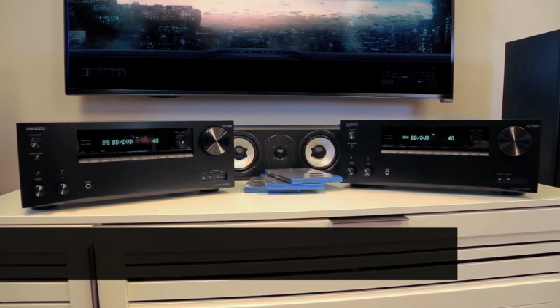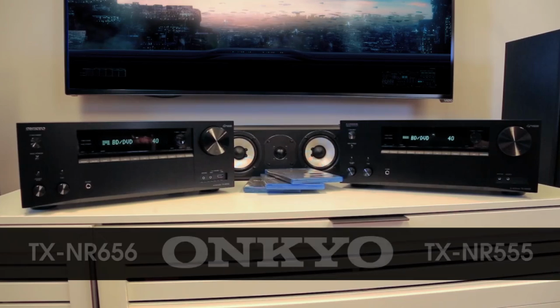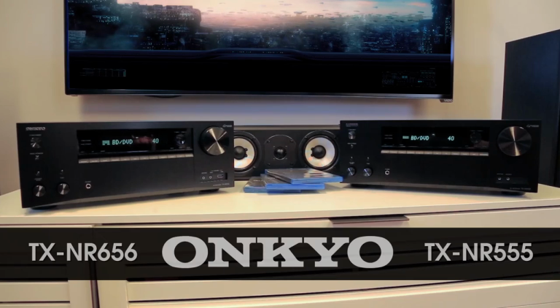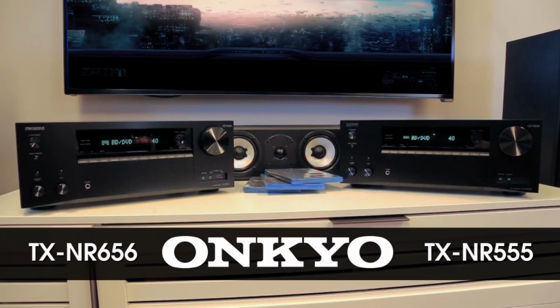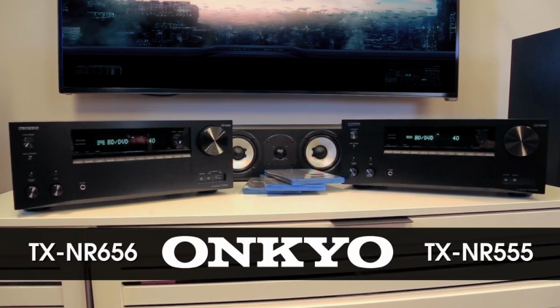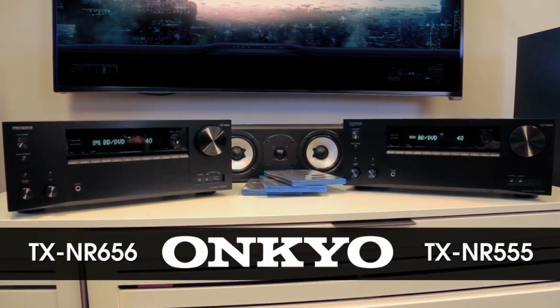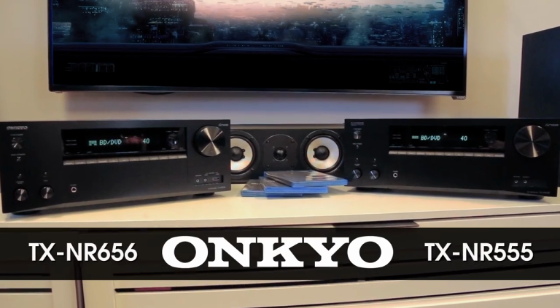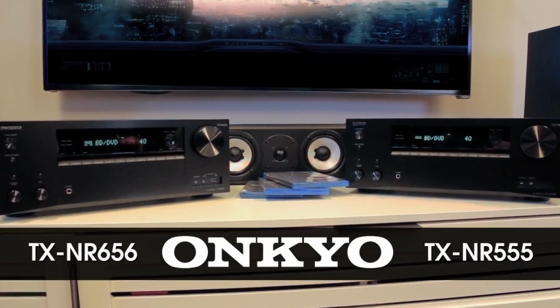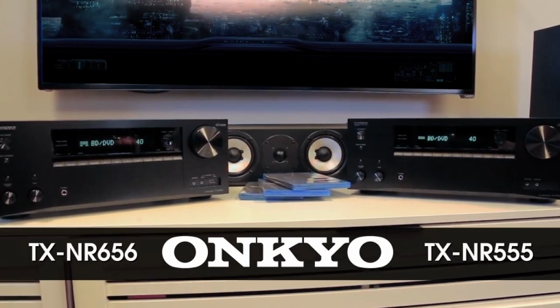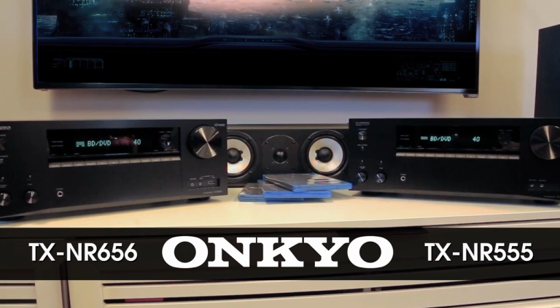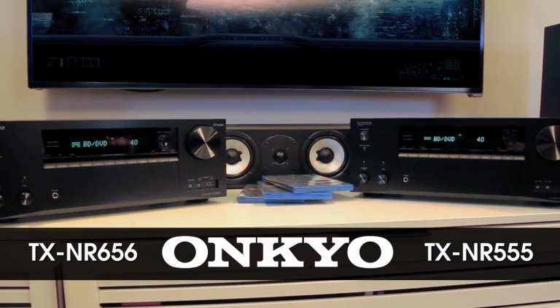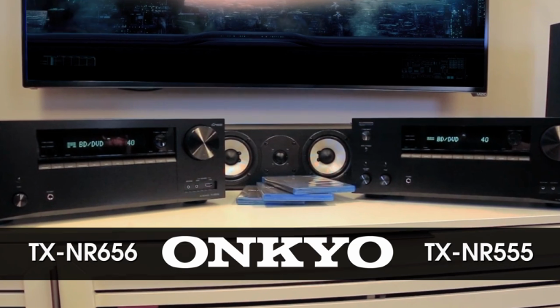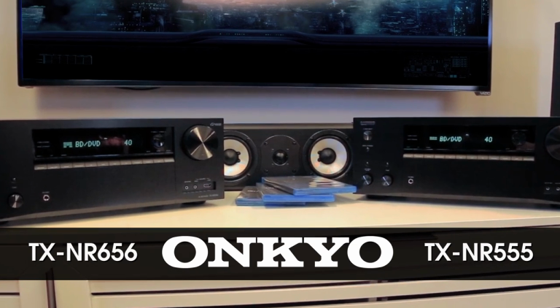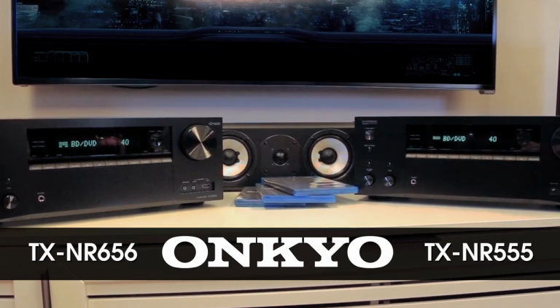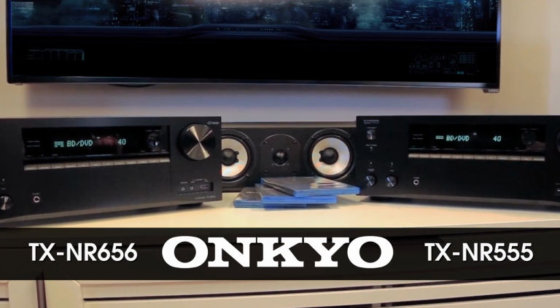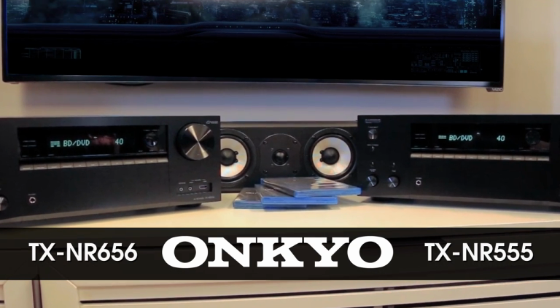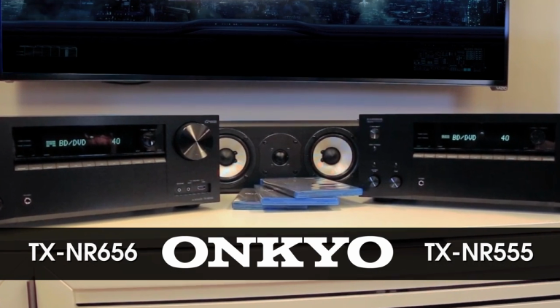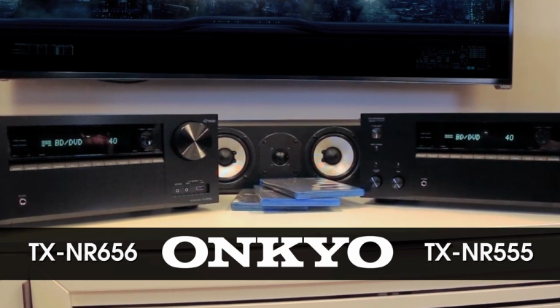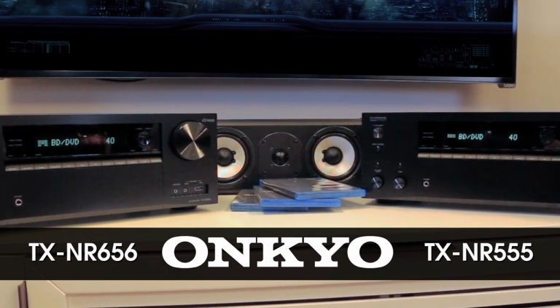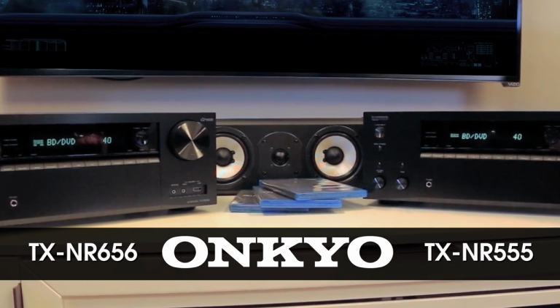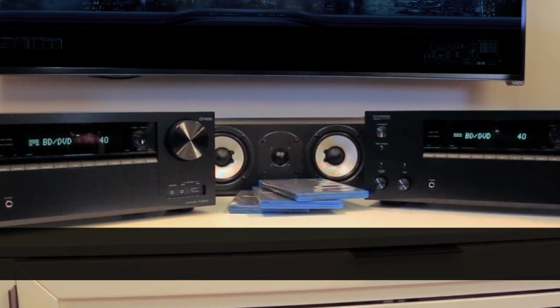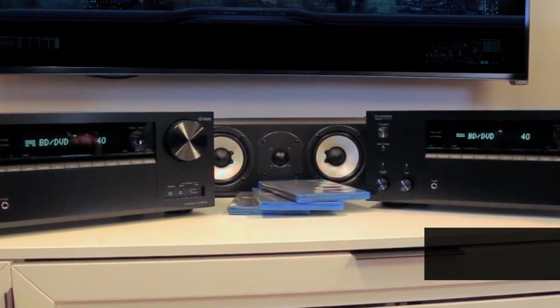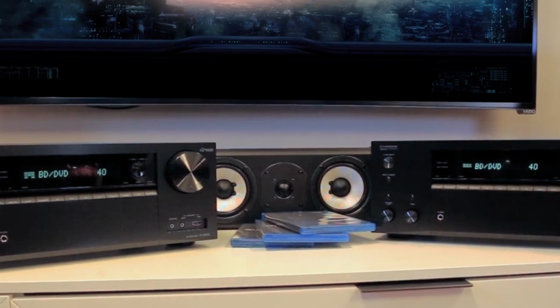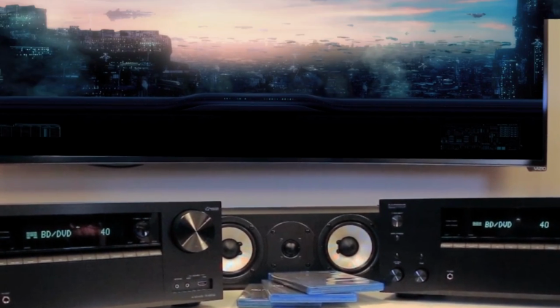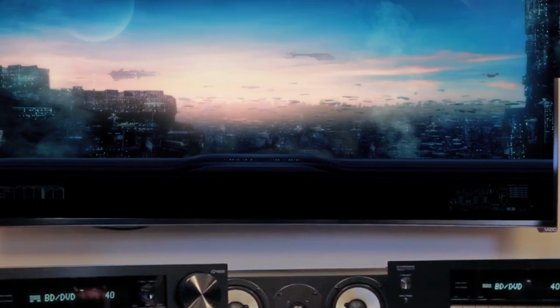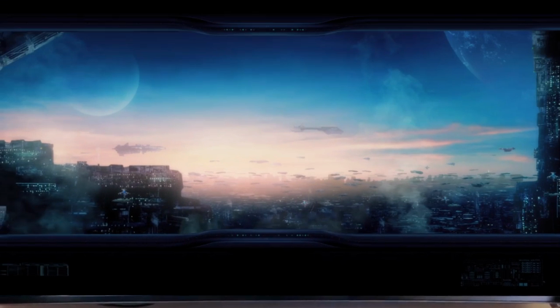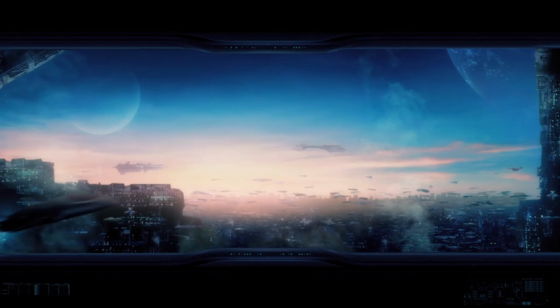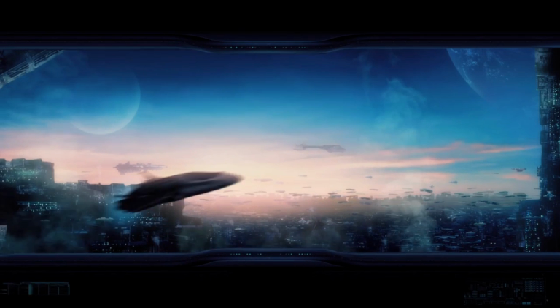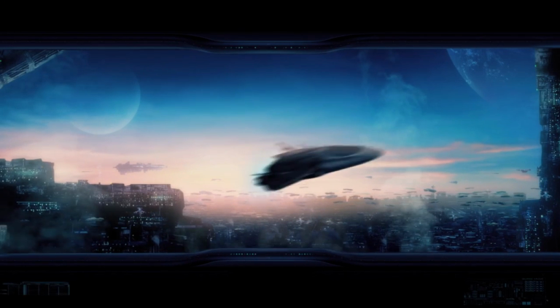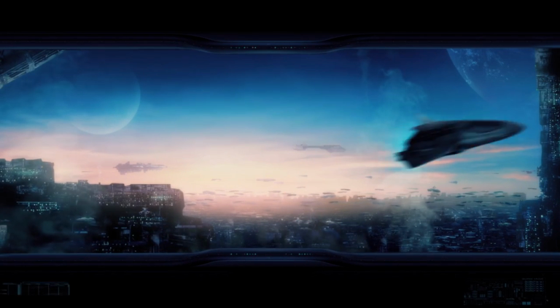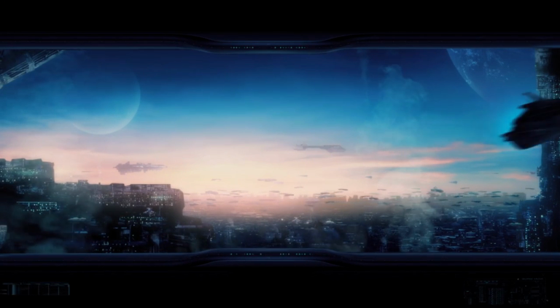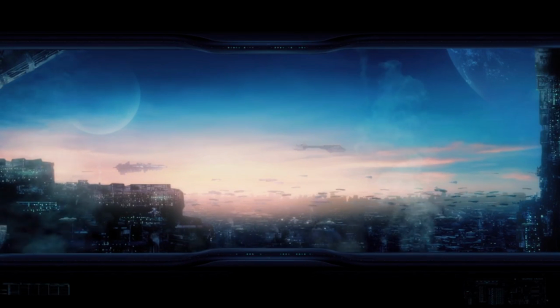The Onkyo TXNR555 and TXNR656. Set your home entertainment to epic.